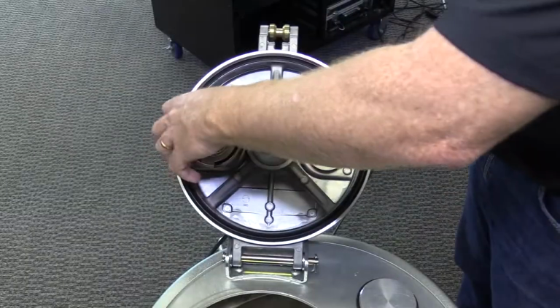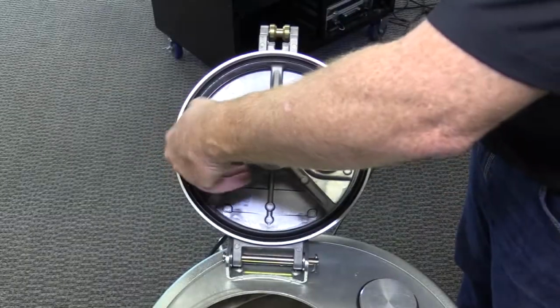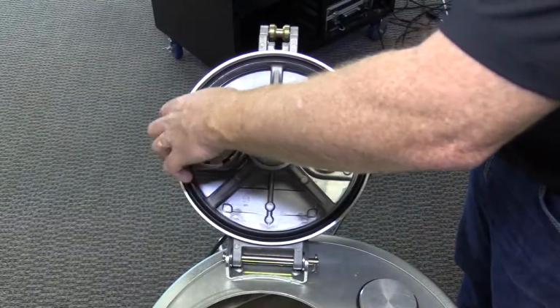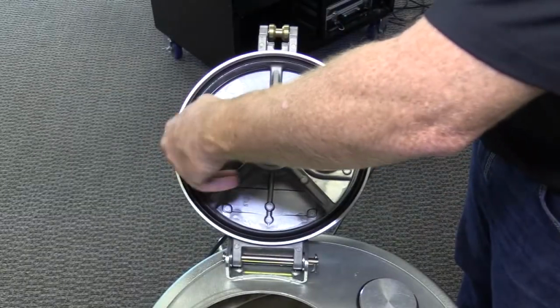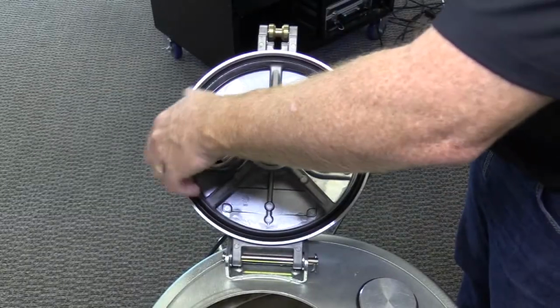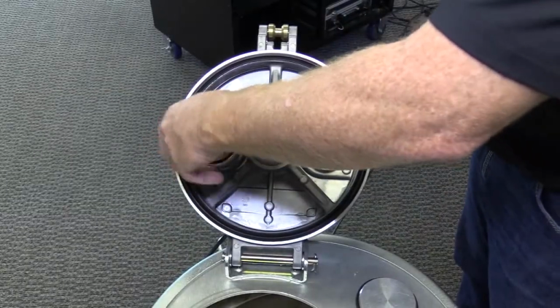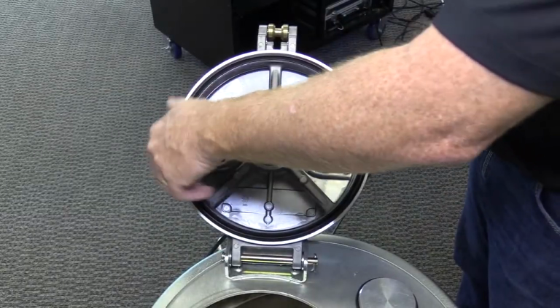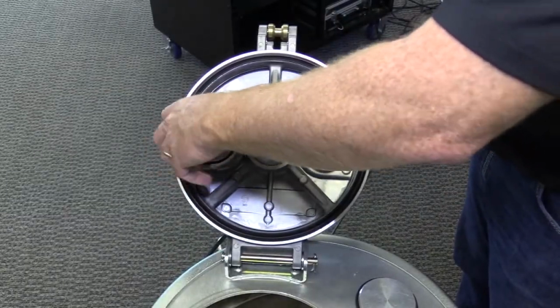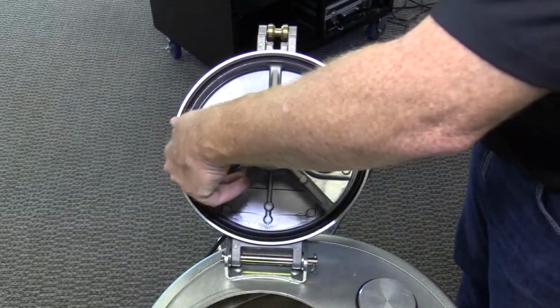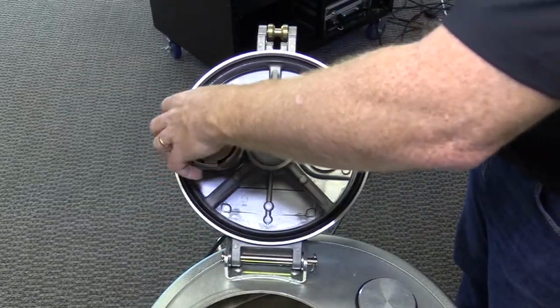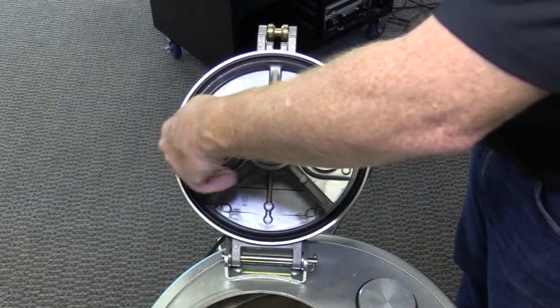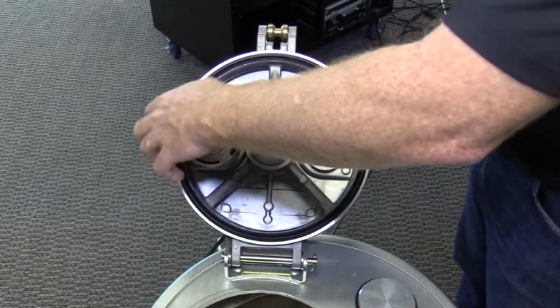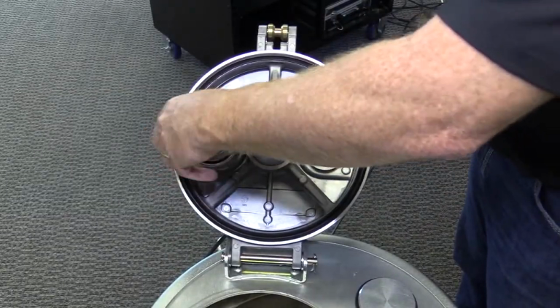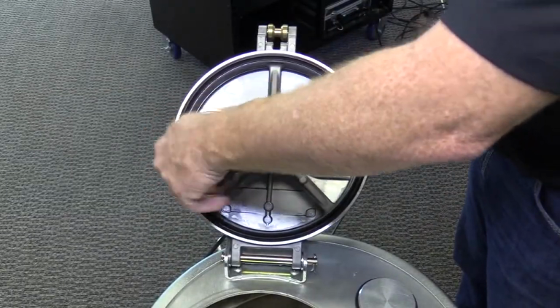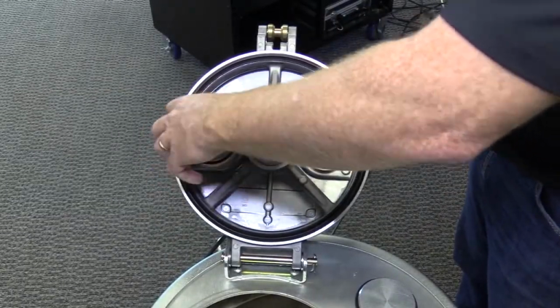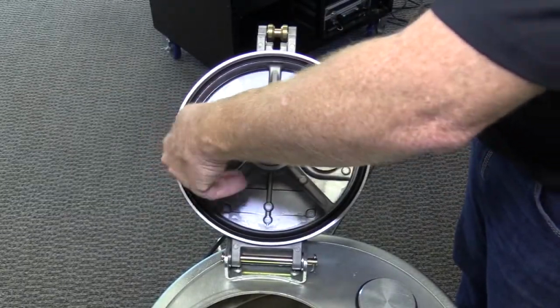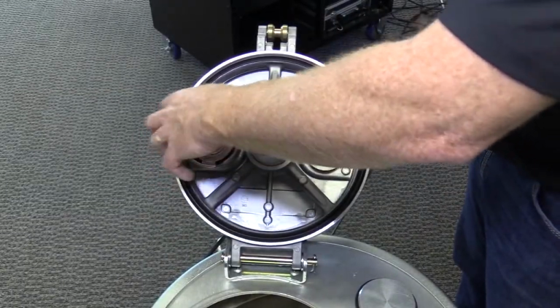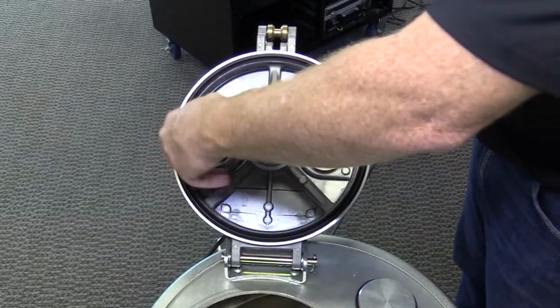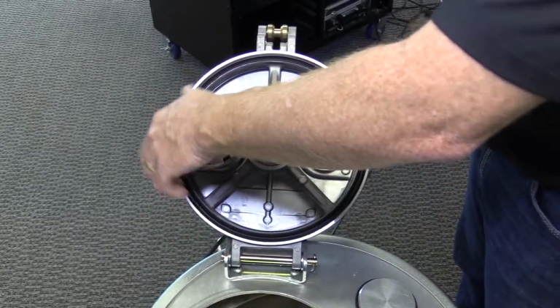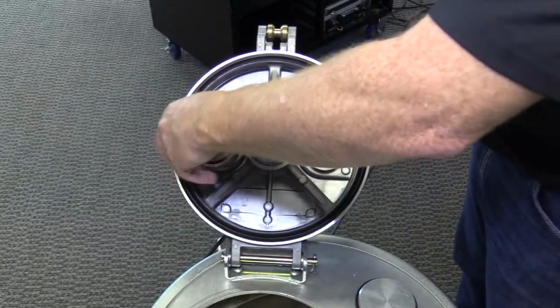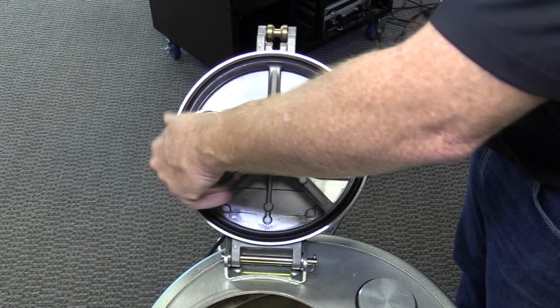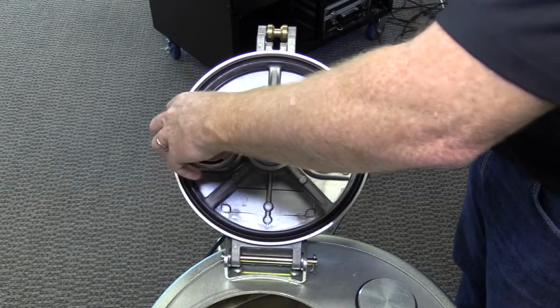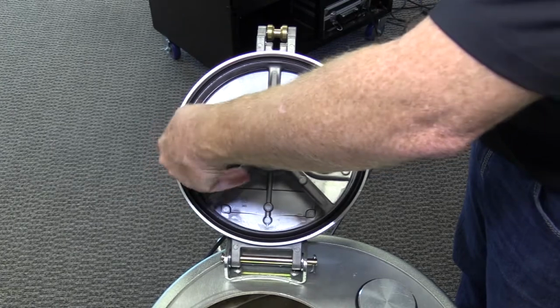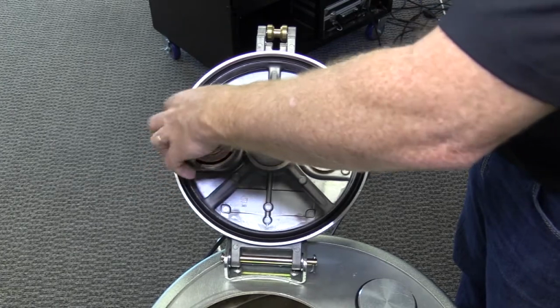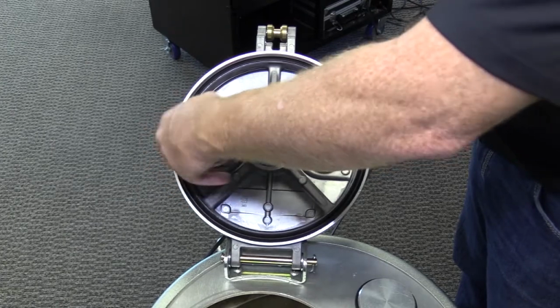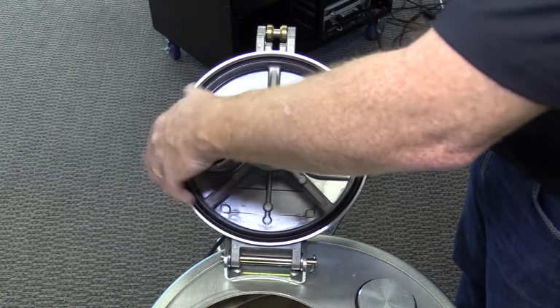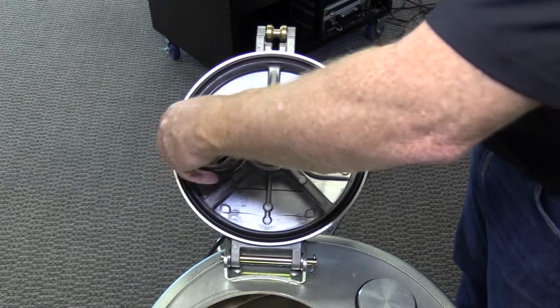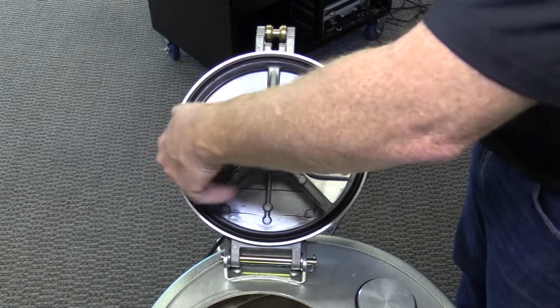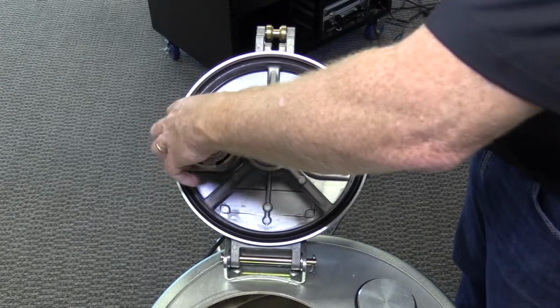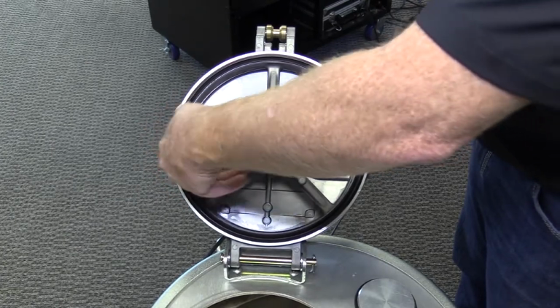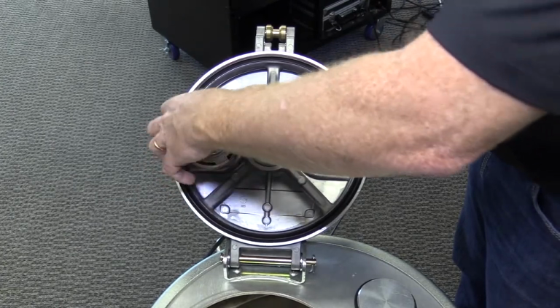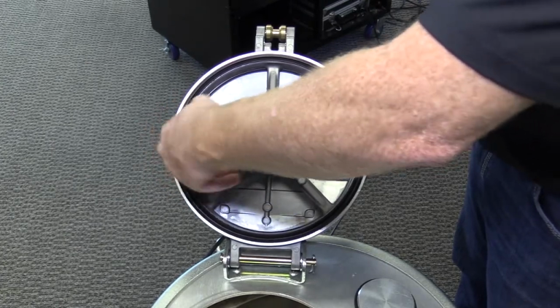Next, remove any normal vents from the manhole cover and plug the holes with the appropriate plug.